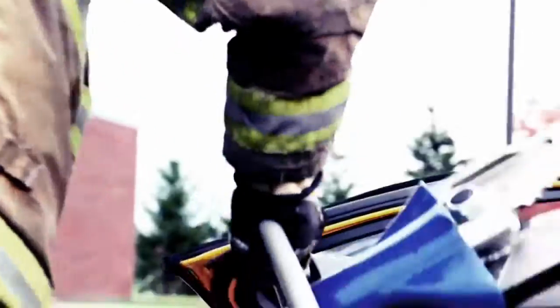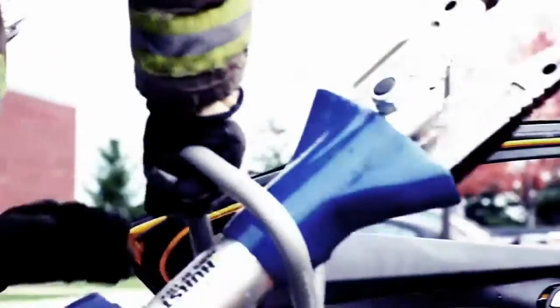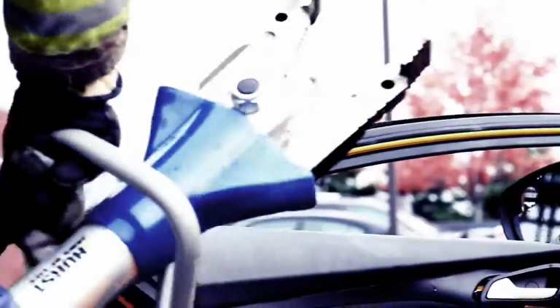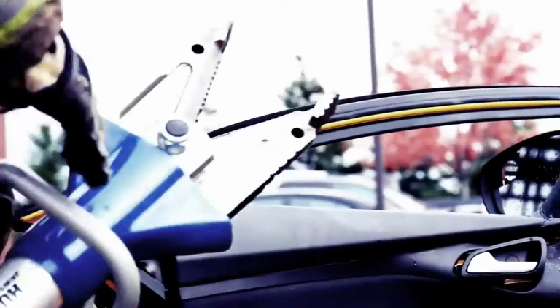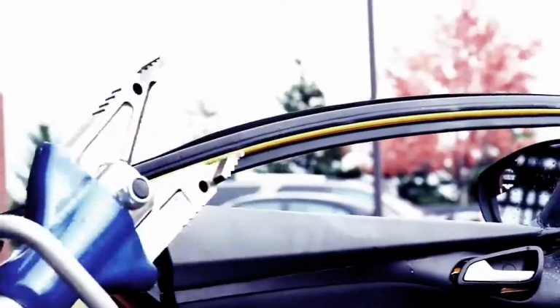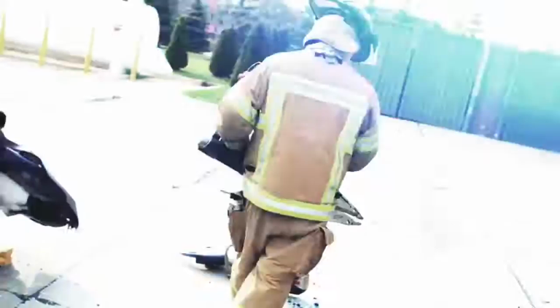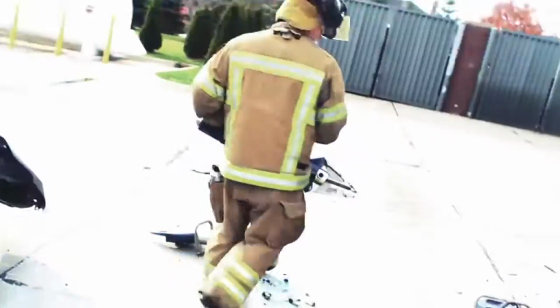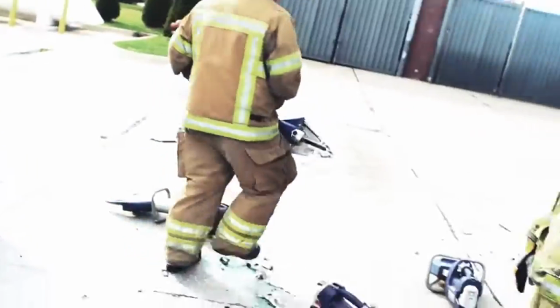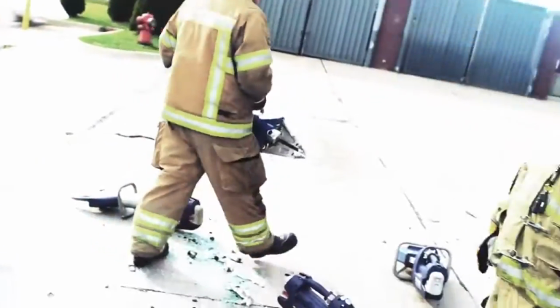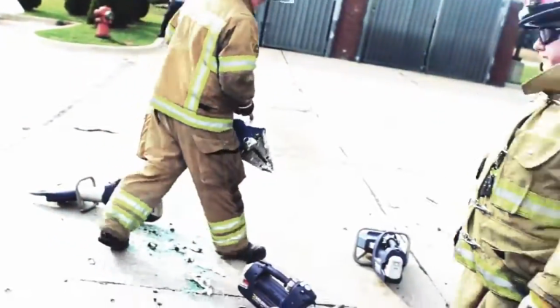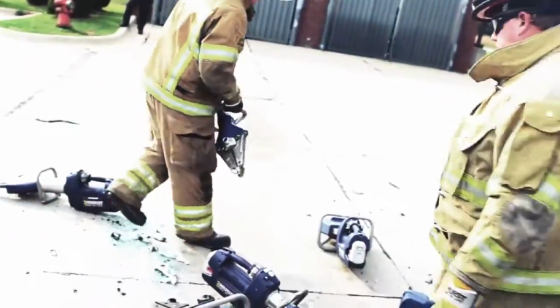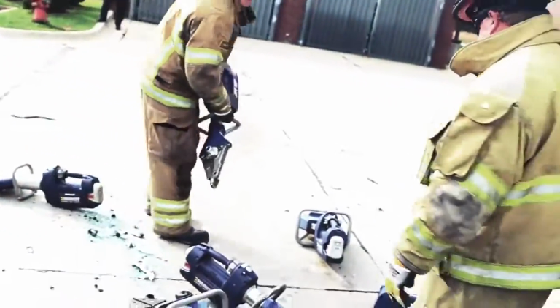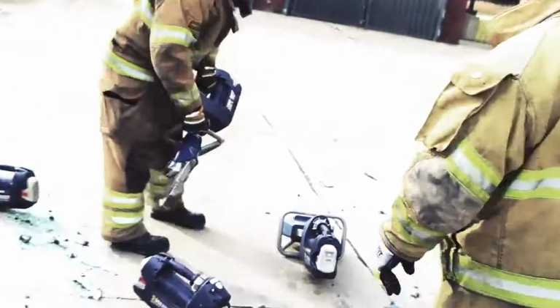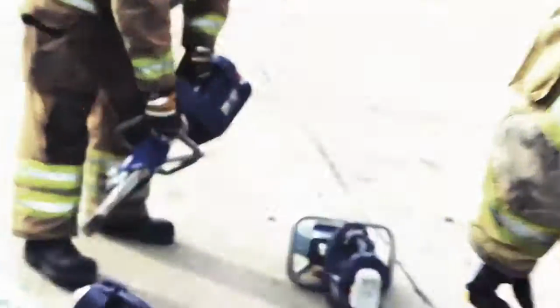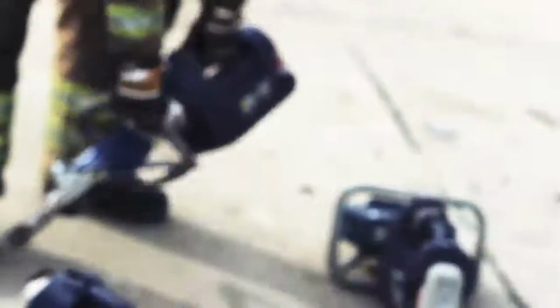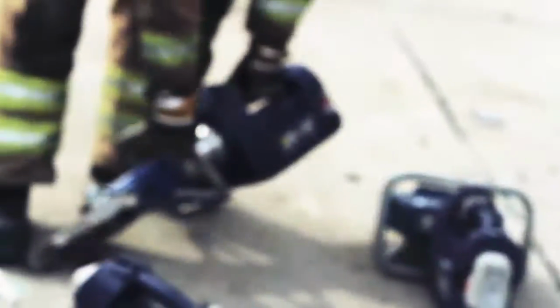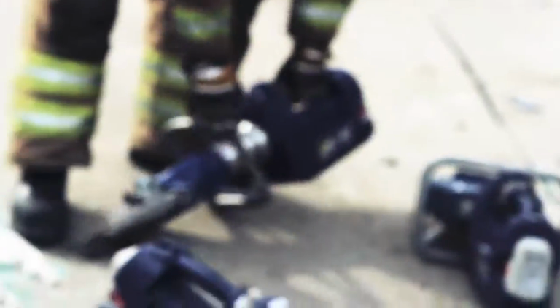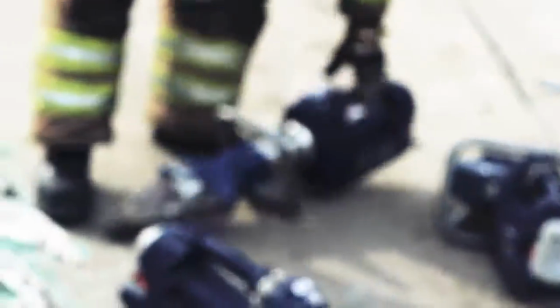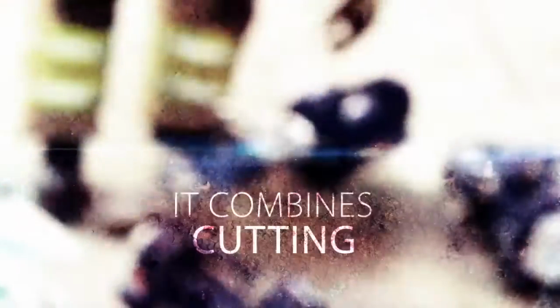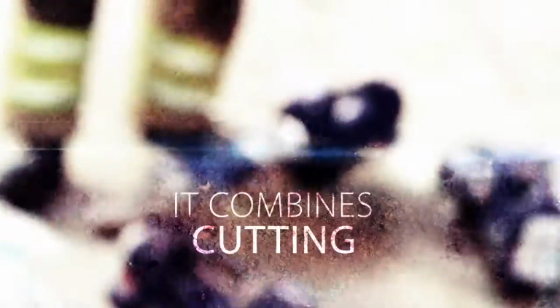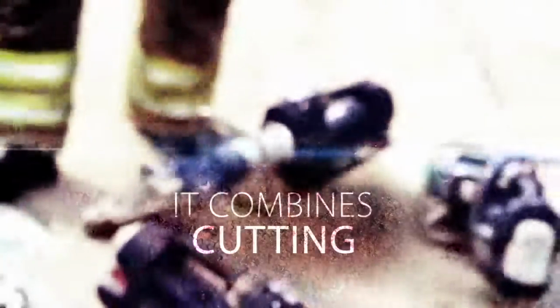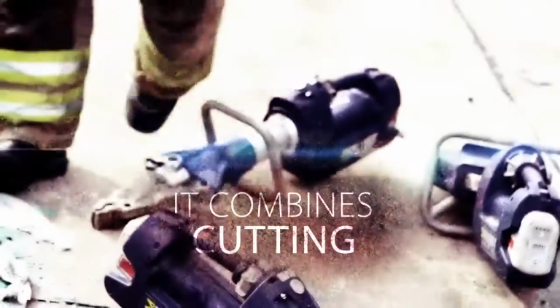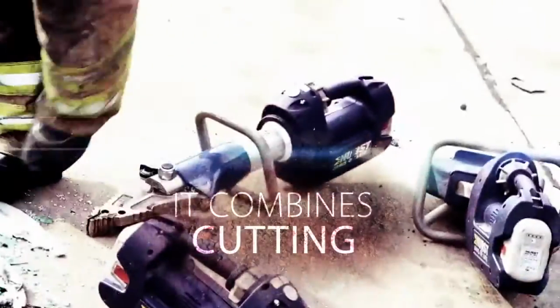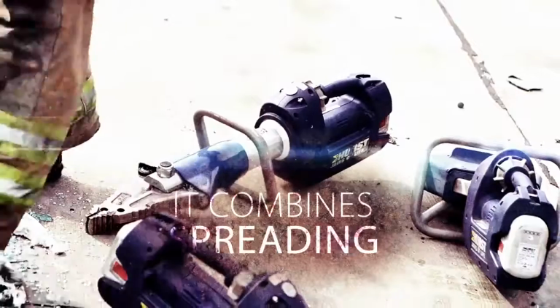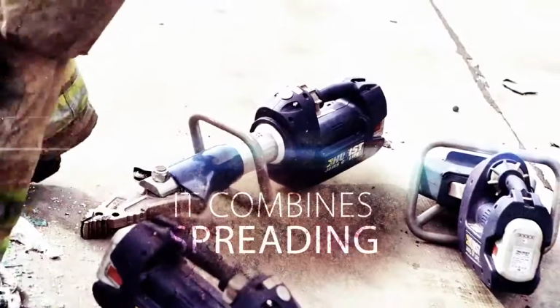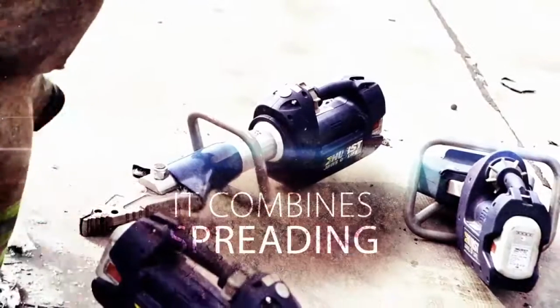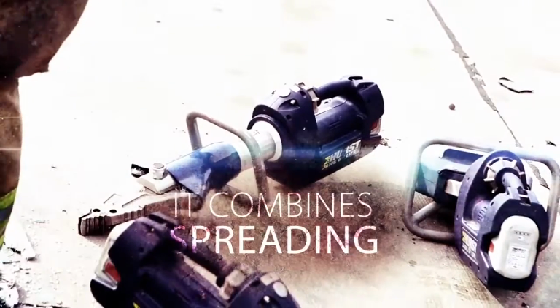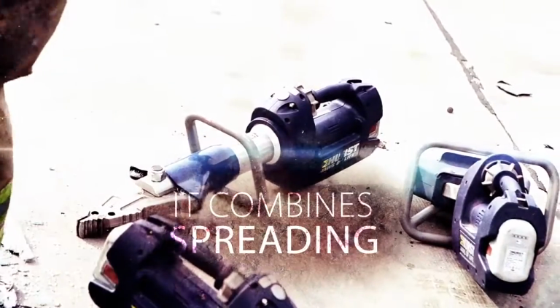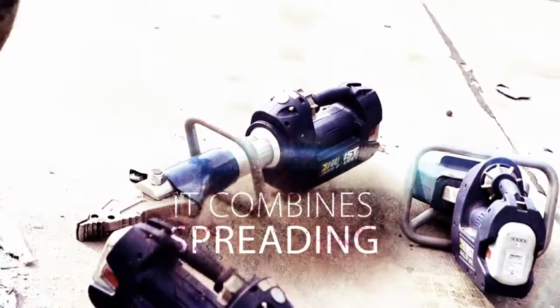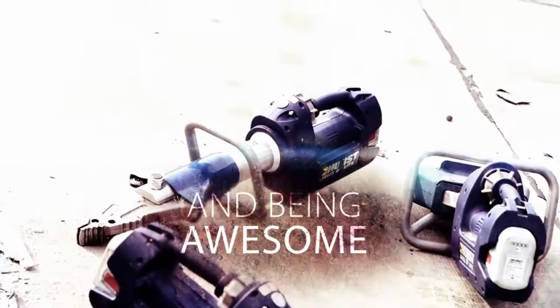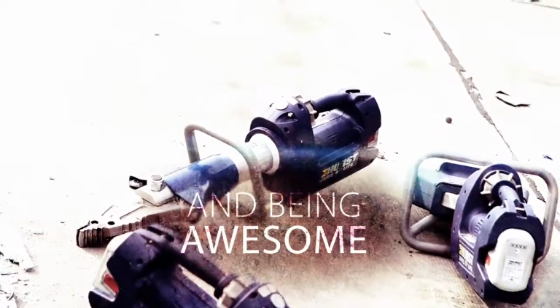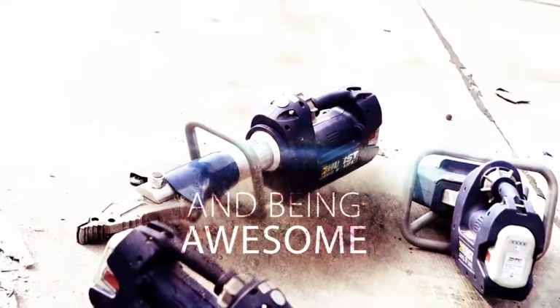The SC357E2 combi — it combines cutting, spreading, and being awesome.